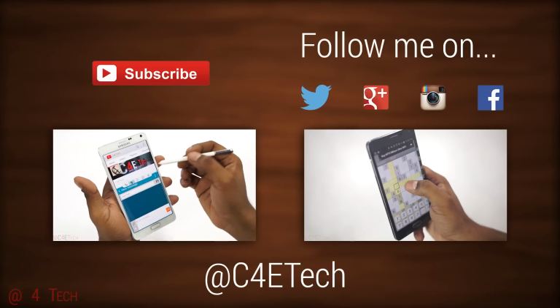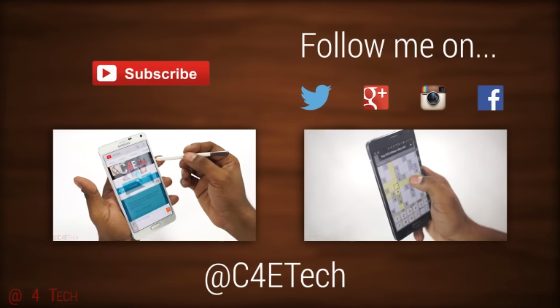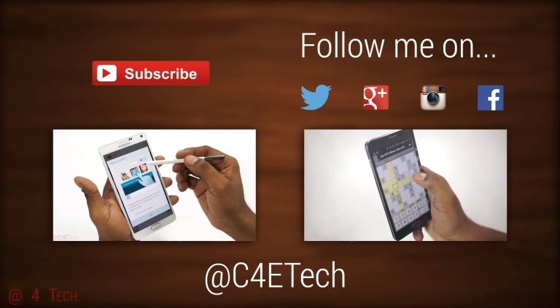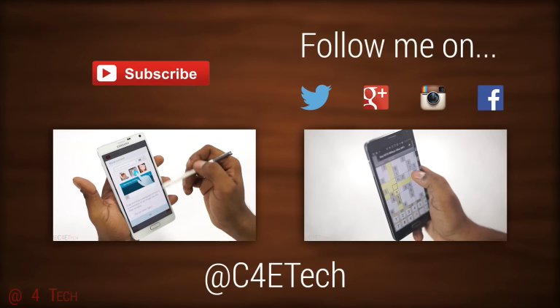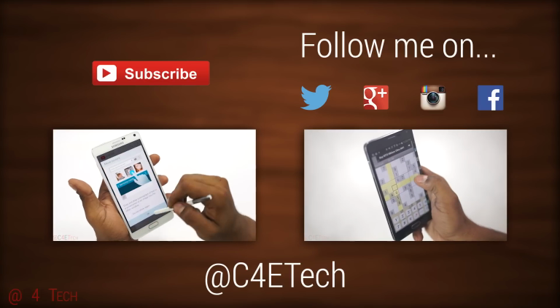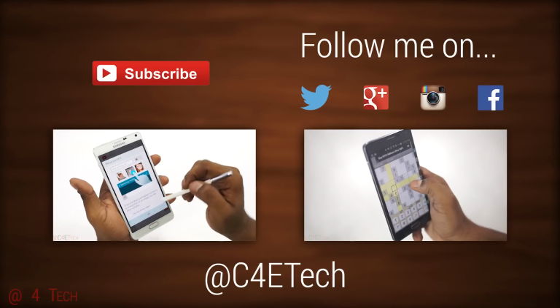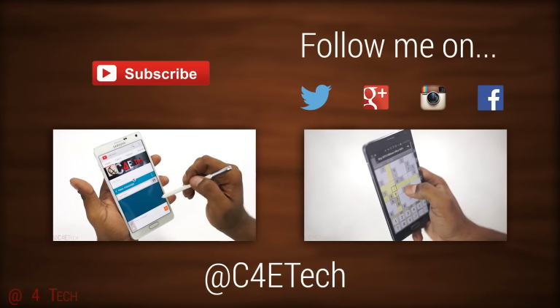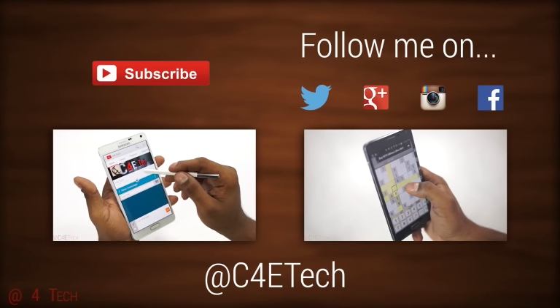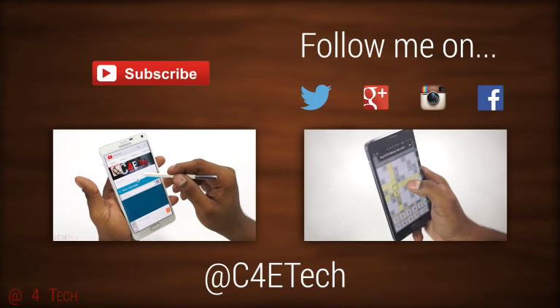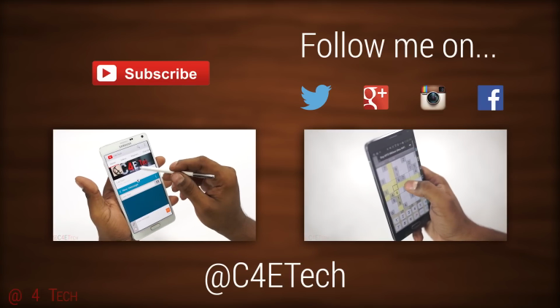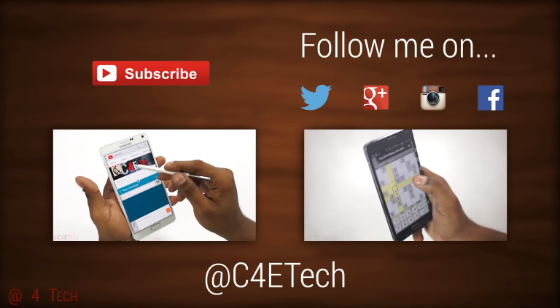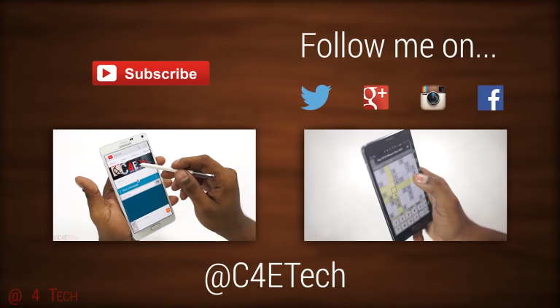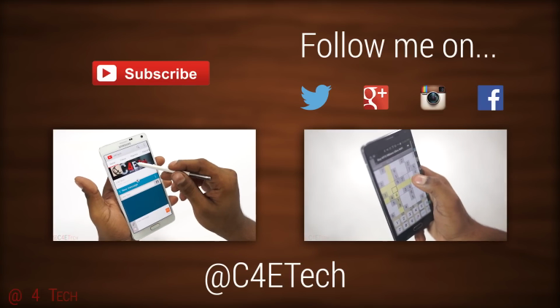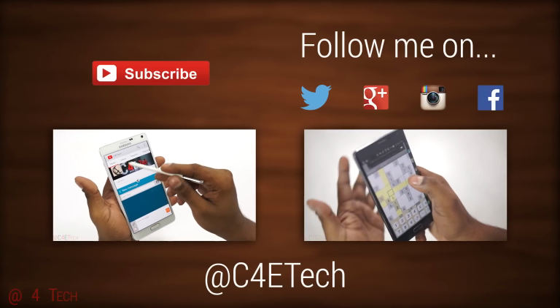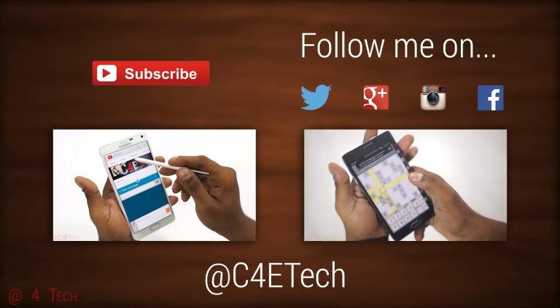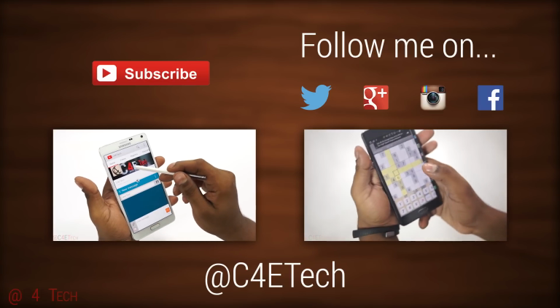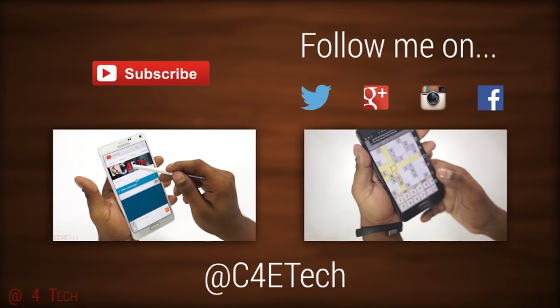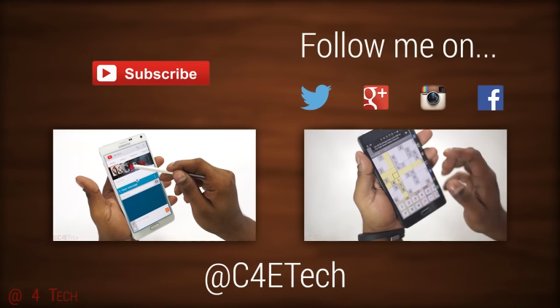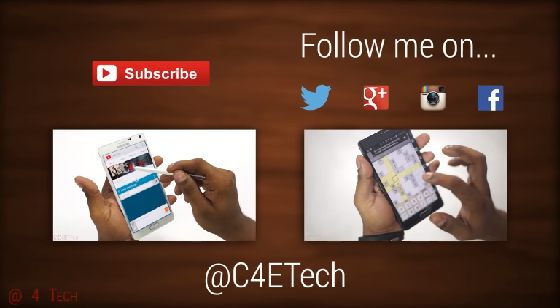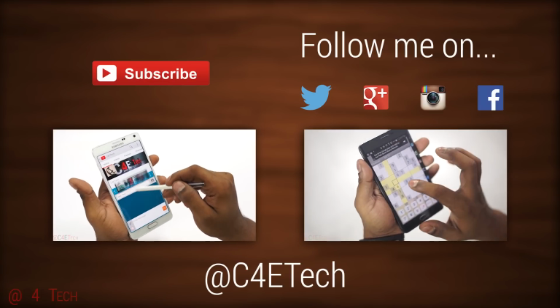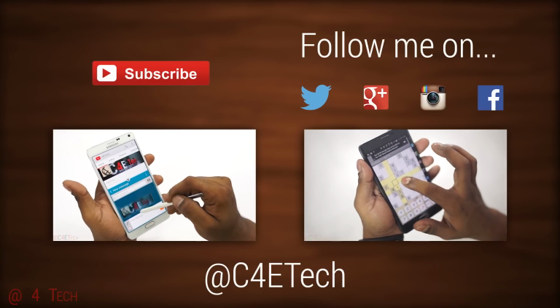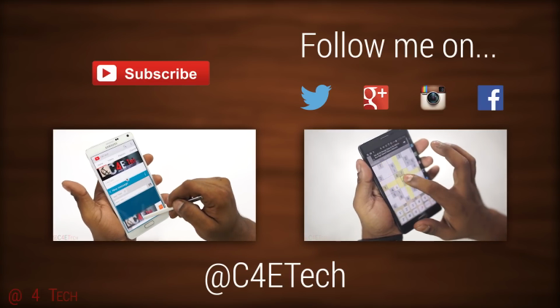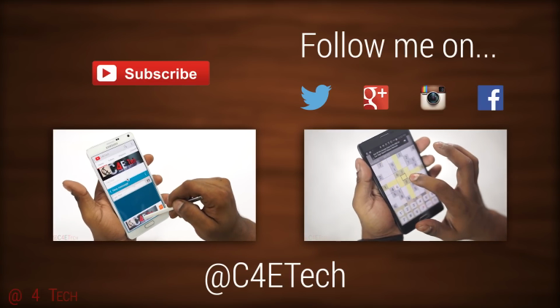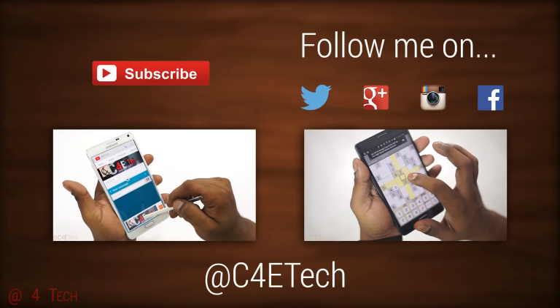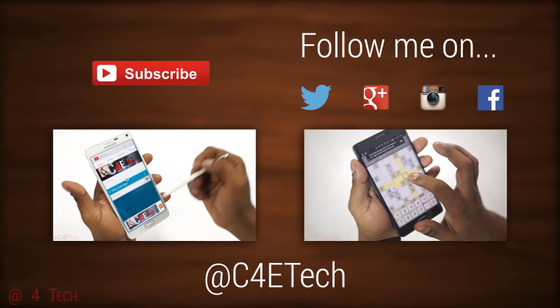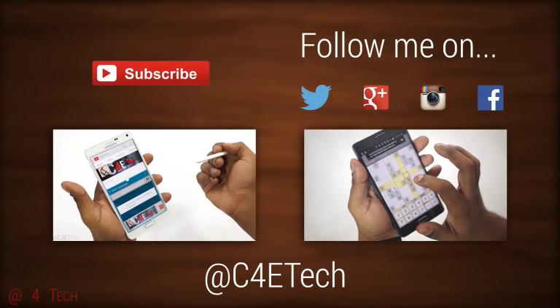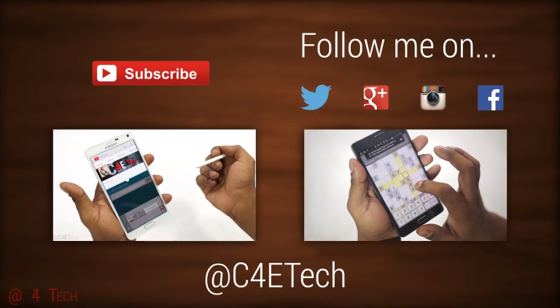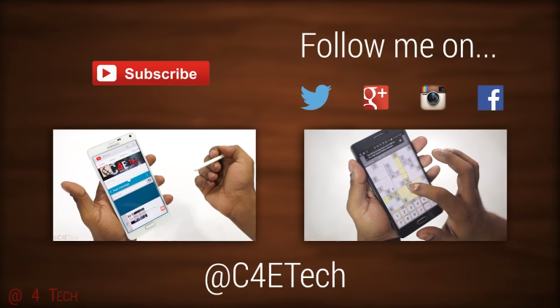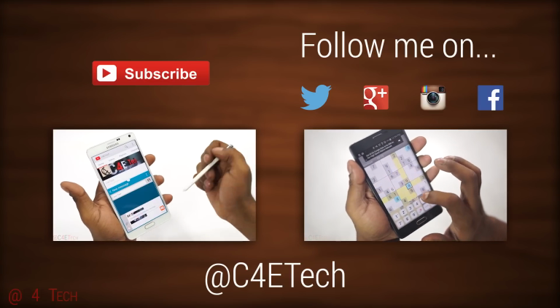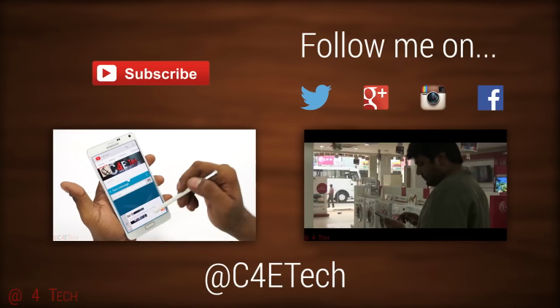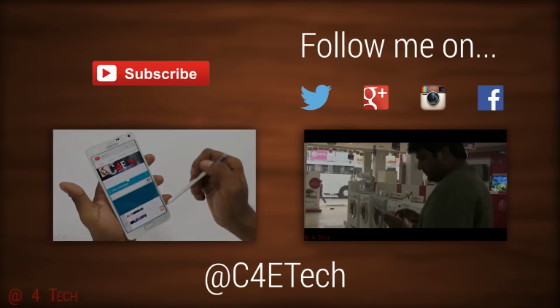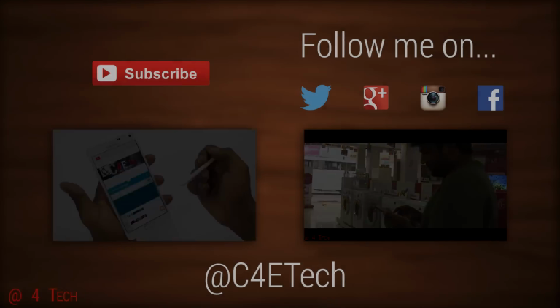Thanks a lot for watching. Till next time, this is Ash from C4ETech signing off — you guys have a great day, bye bye.